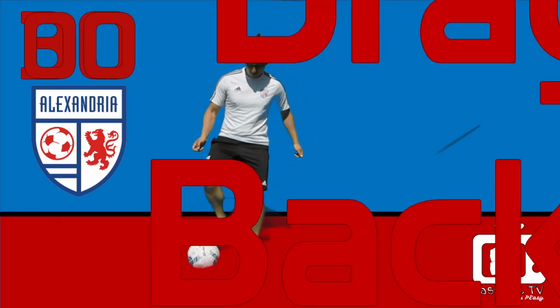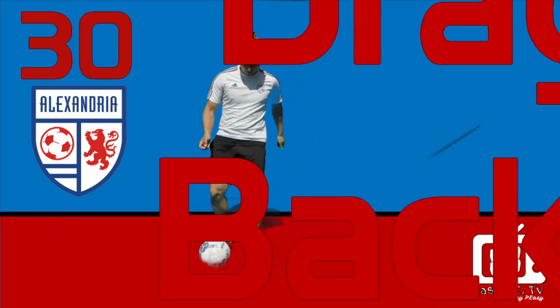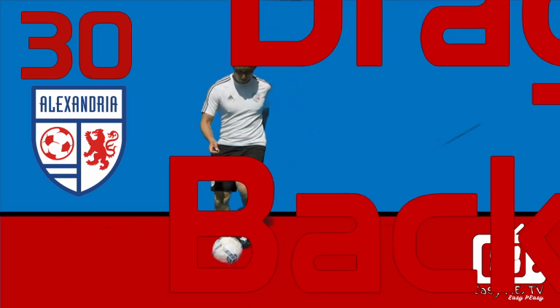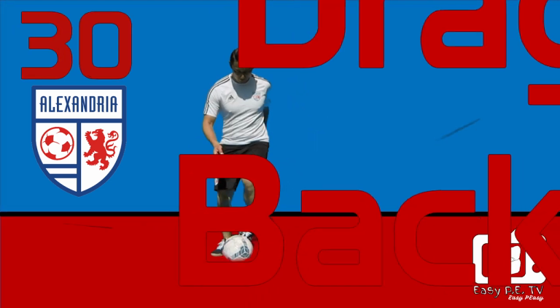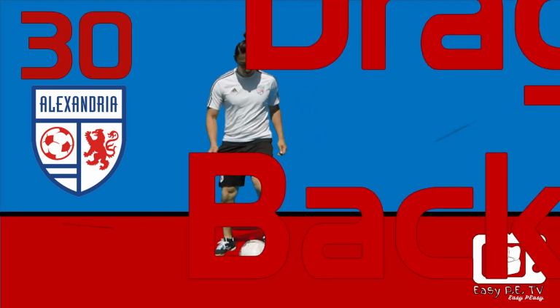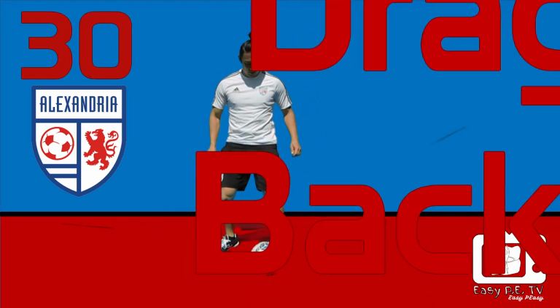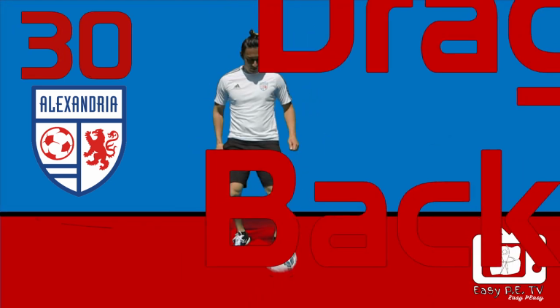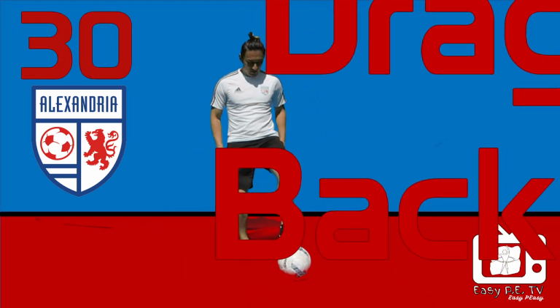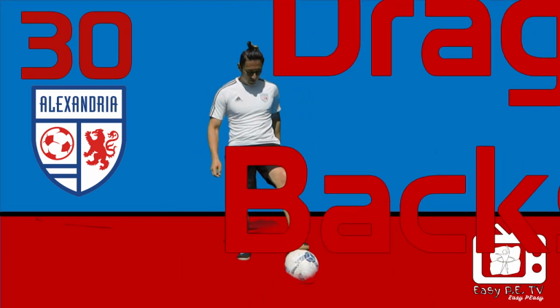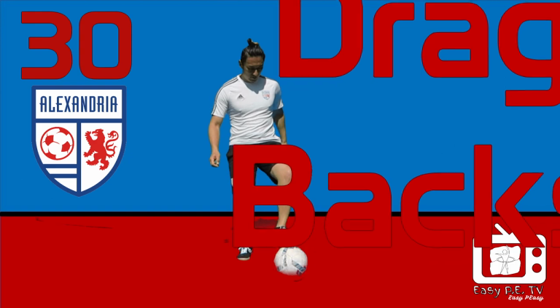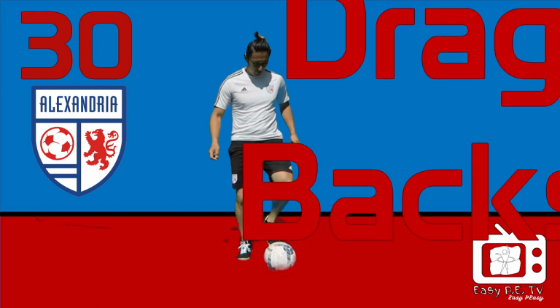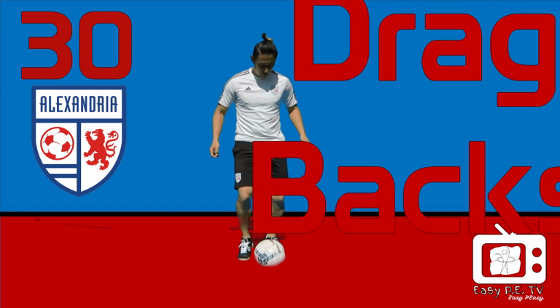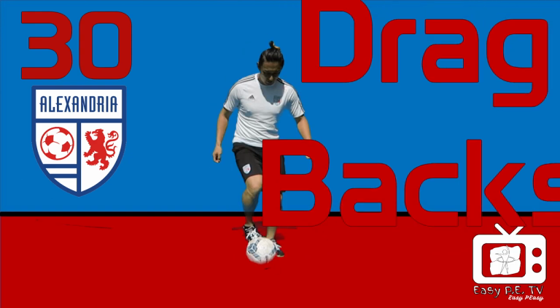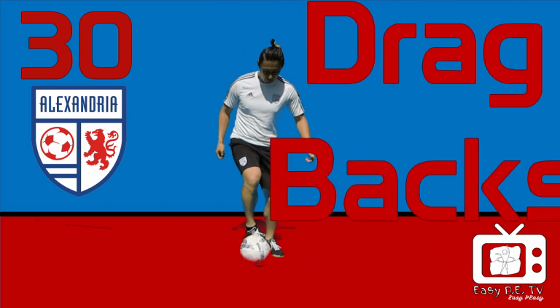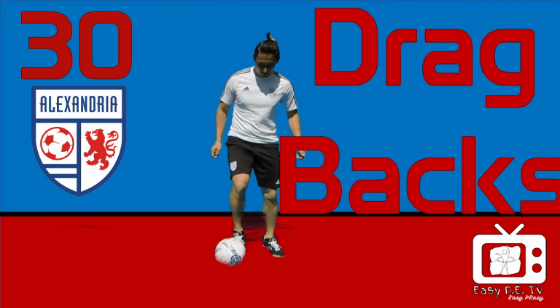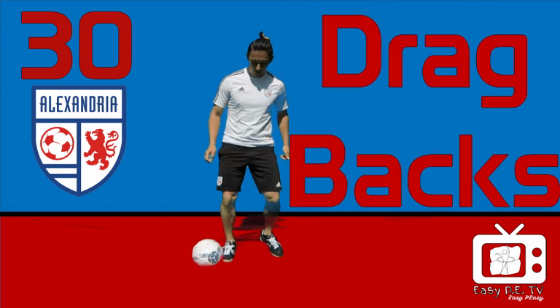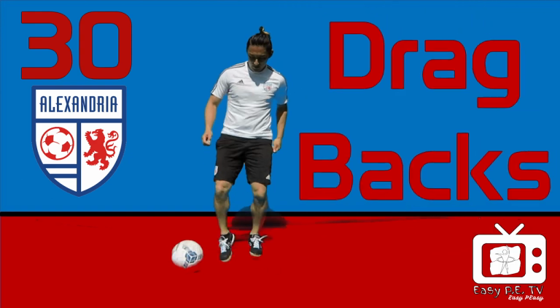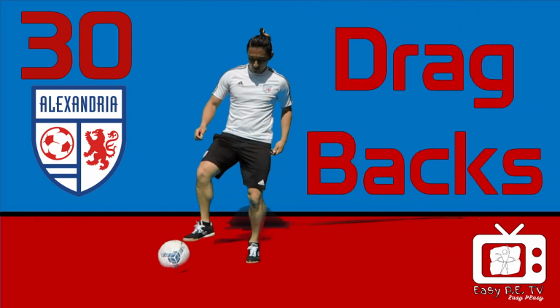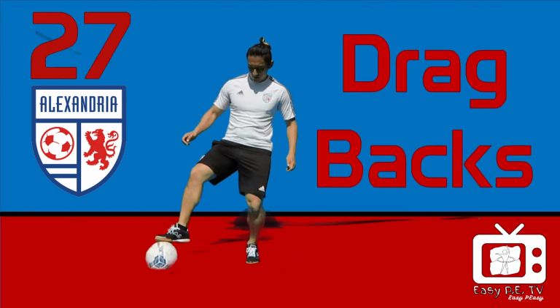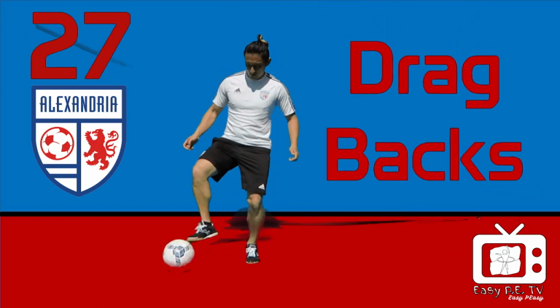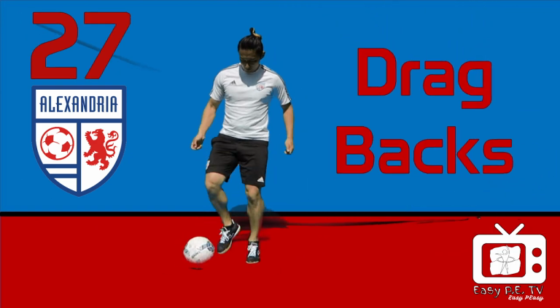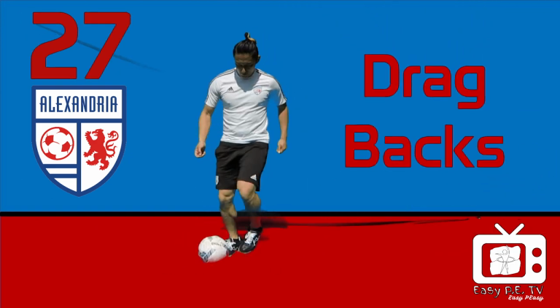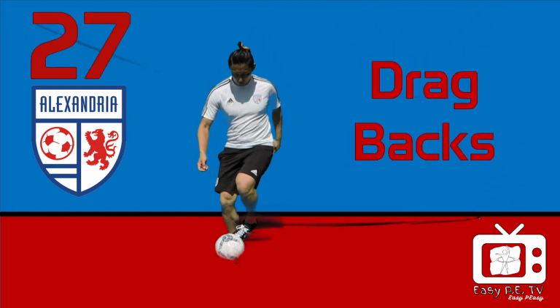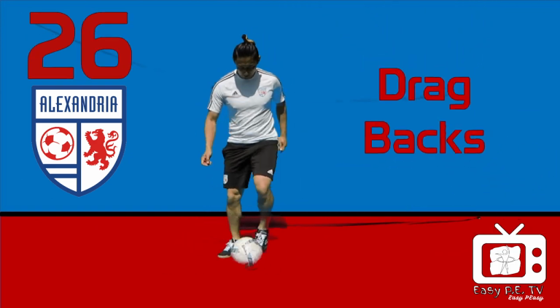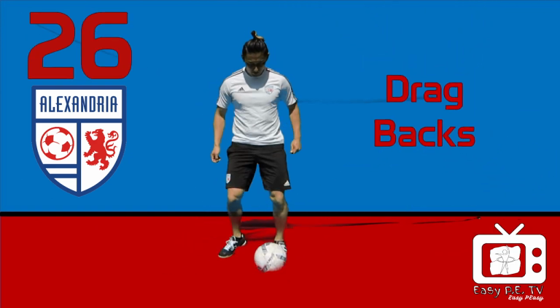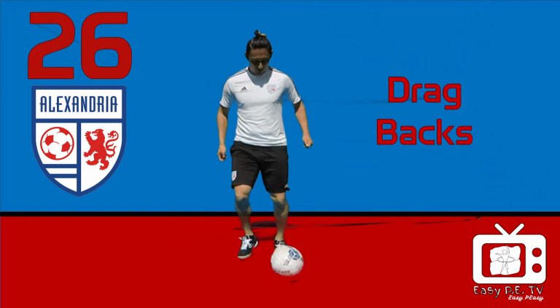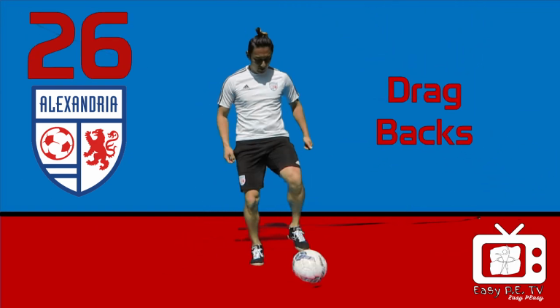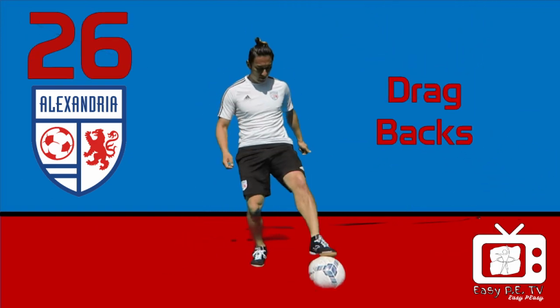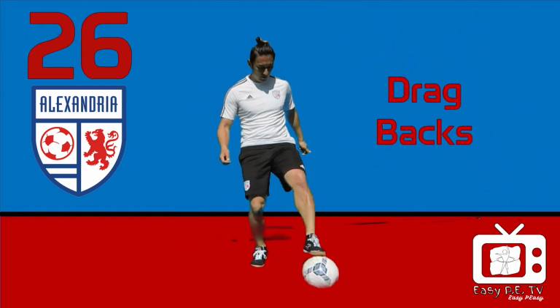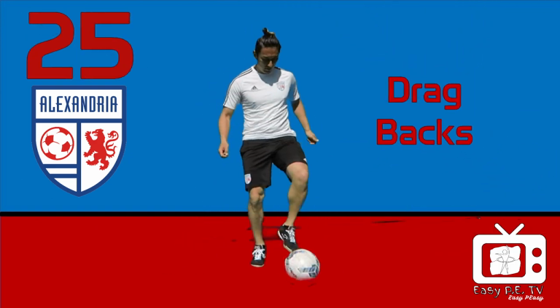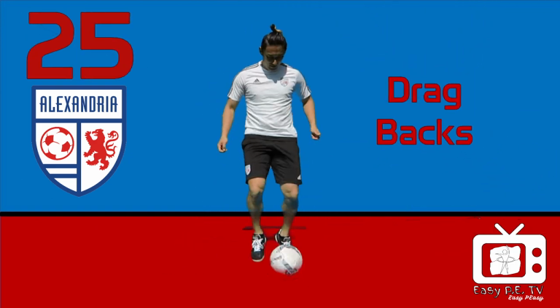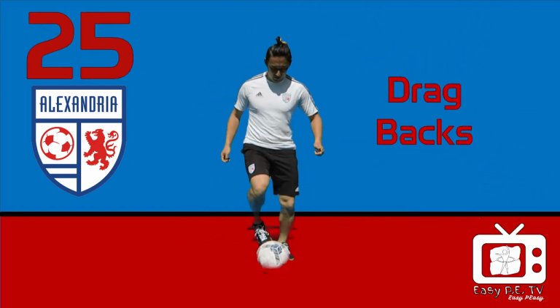Drag backs. Hit the ball out in front, then drag it back.